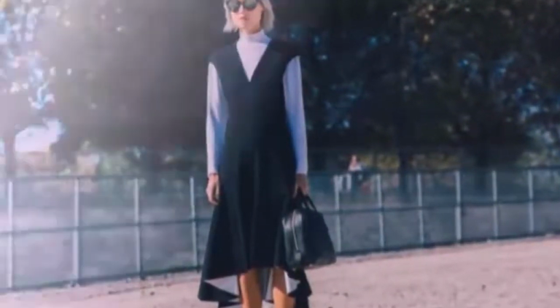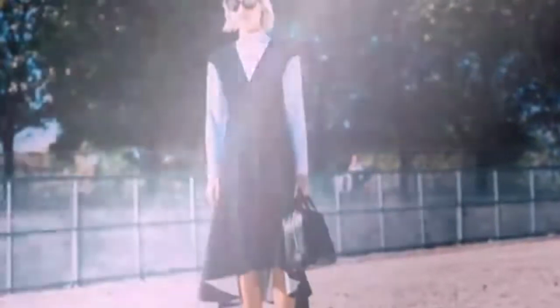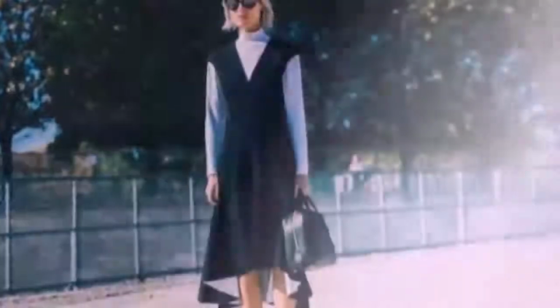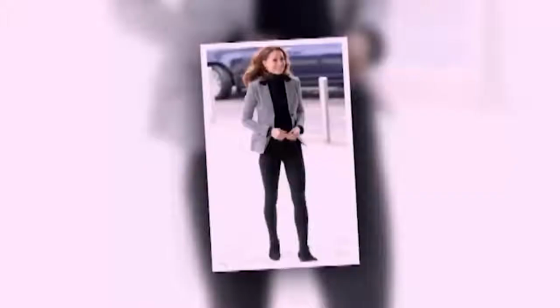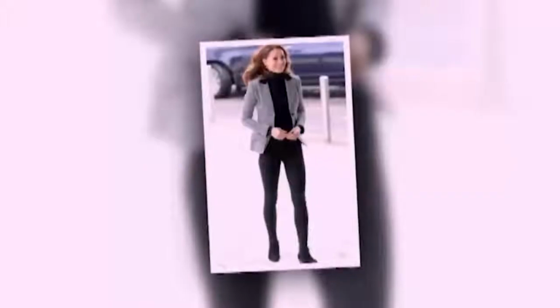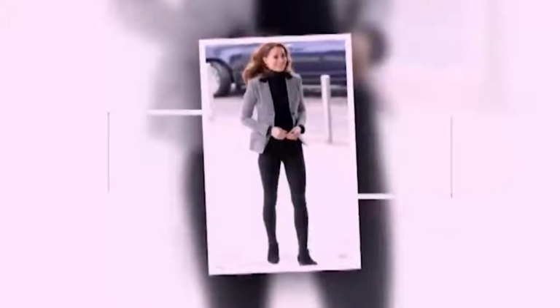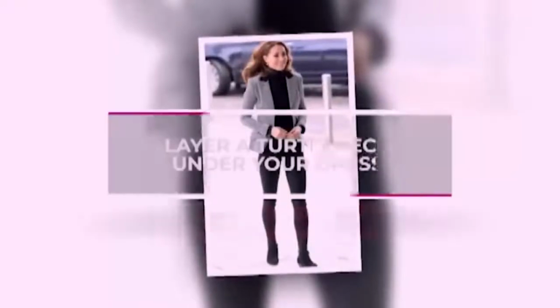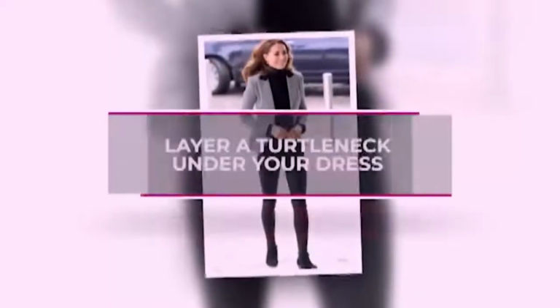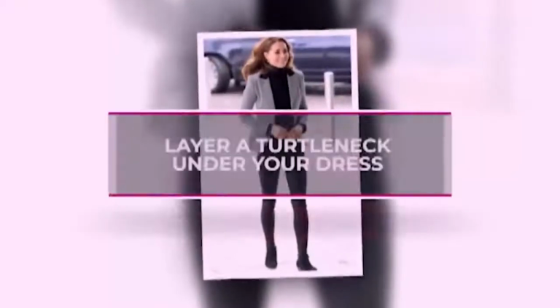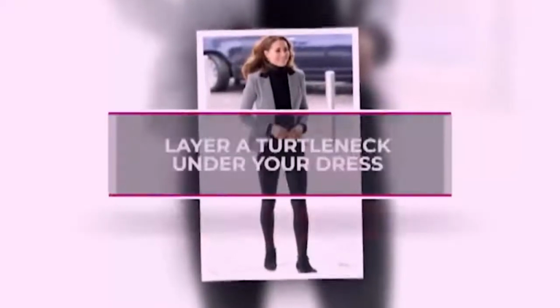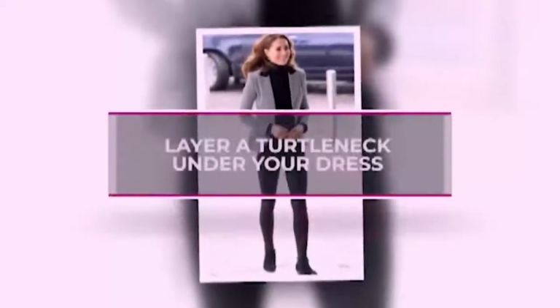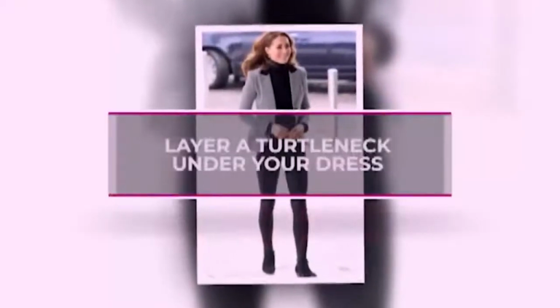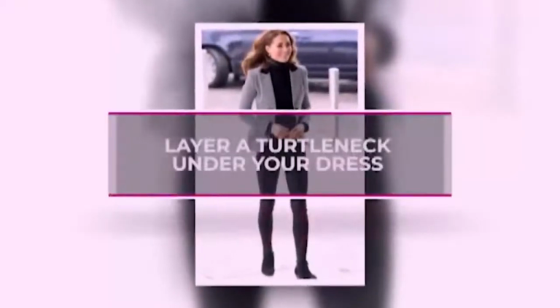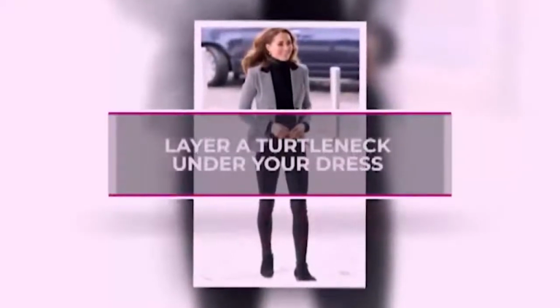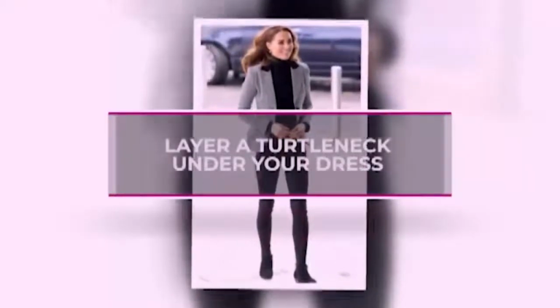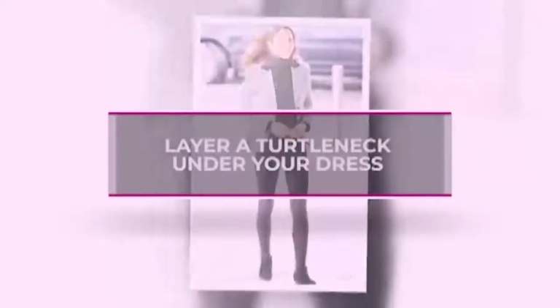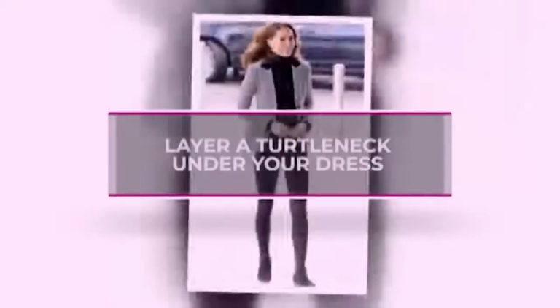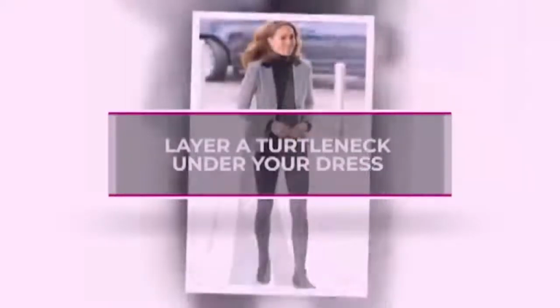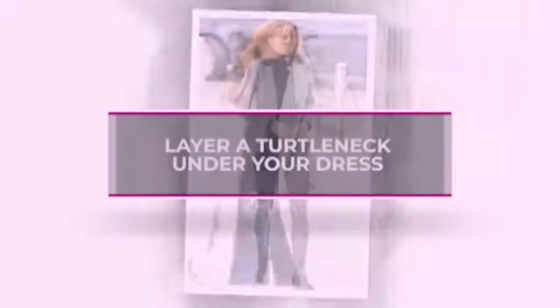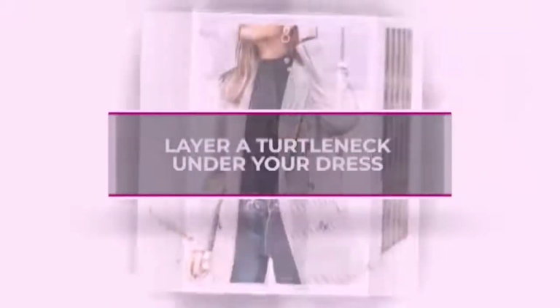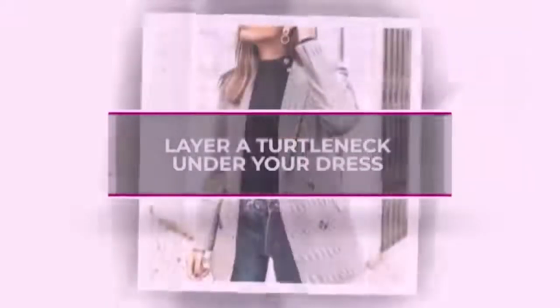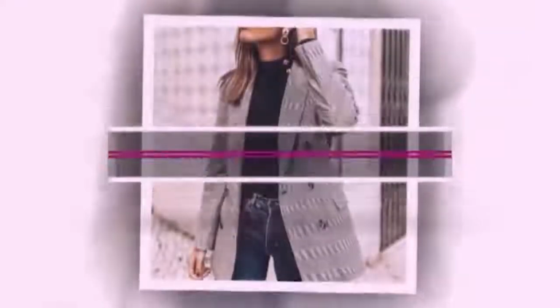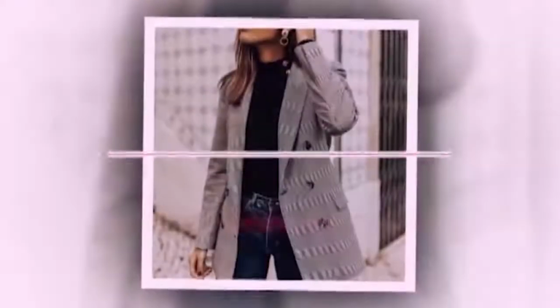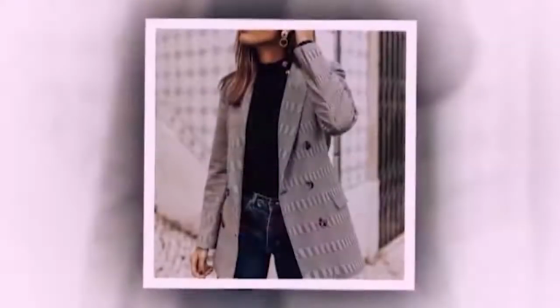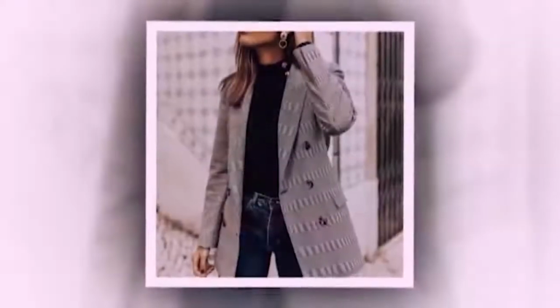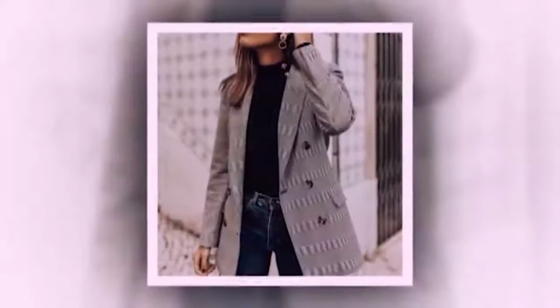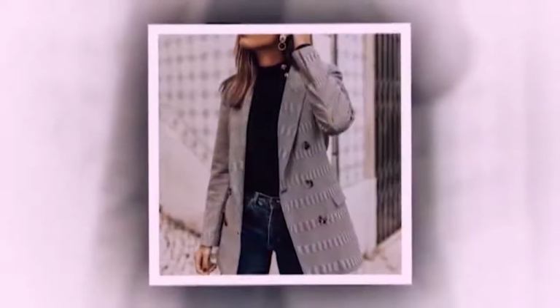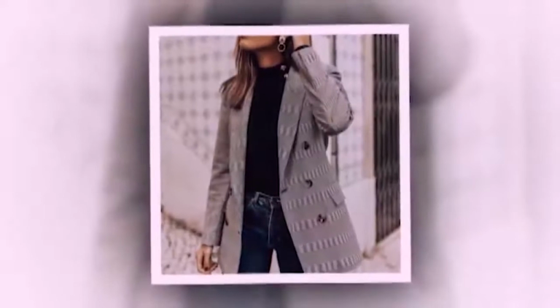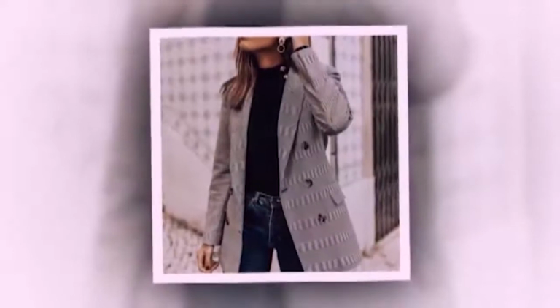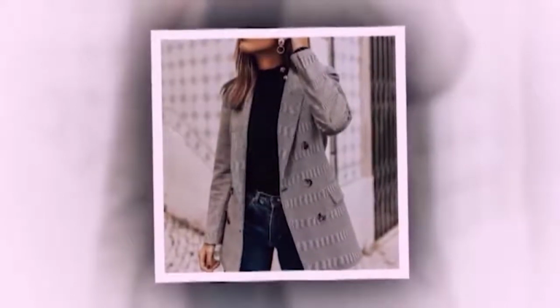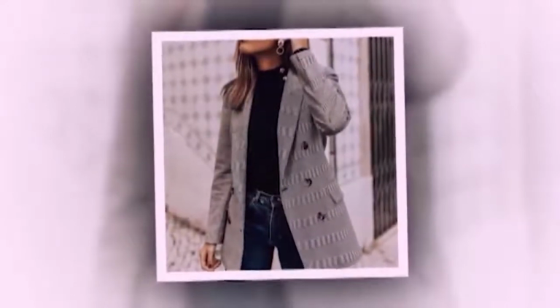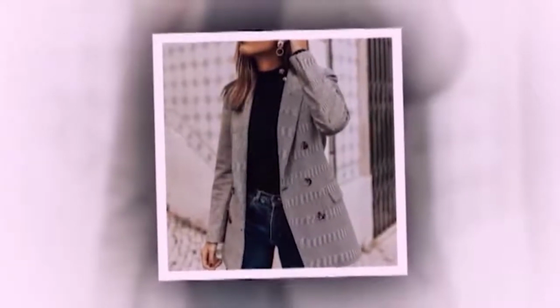Turtleneck and blazer. This is an absolute pairing that looks so great and is guaranteed to give you that chic boss look.